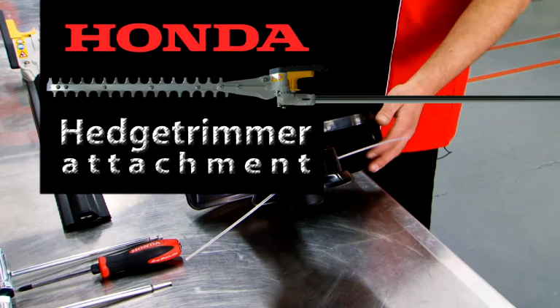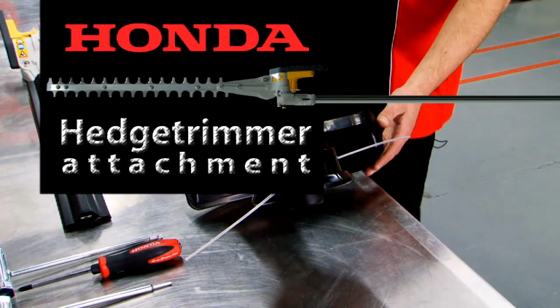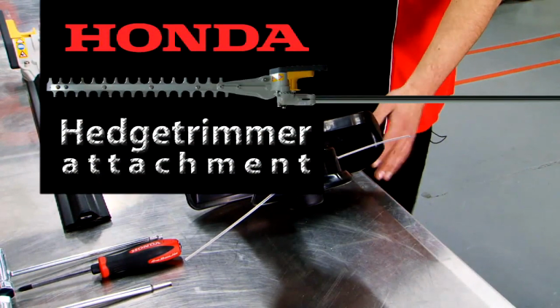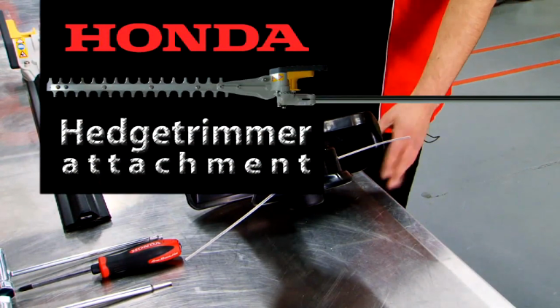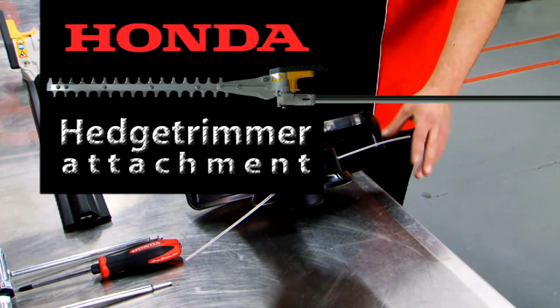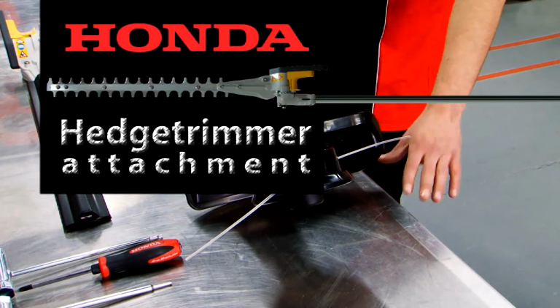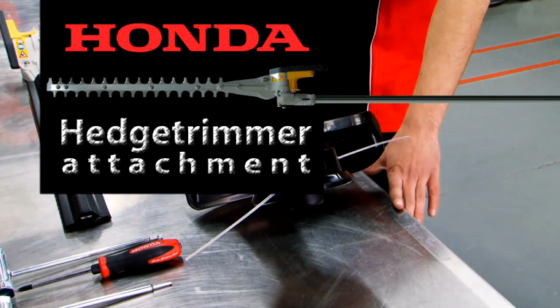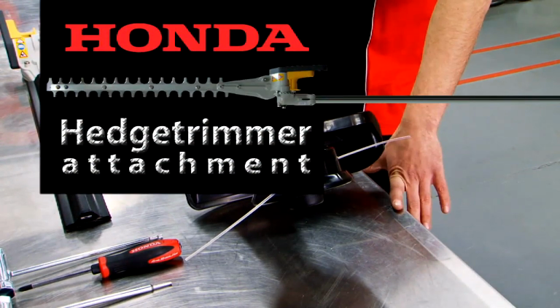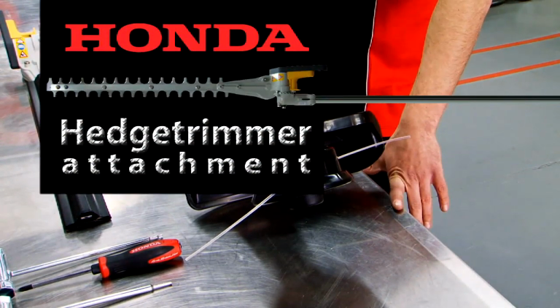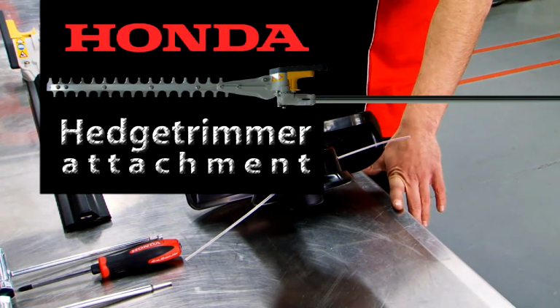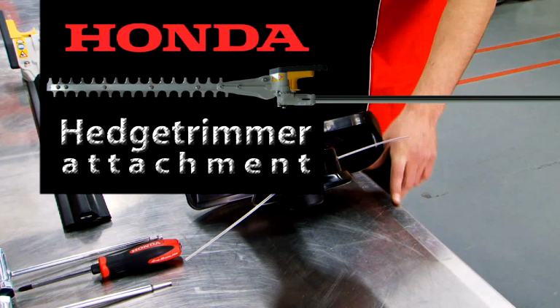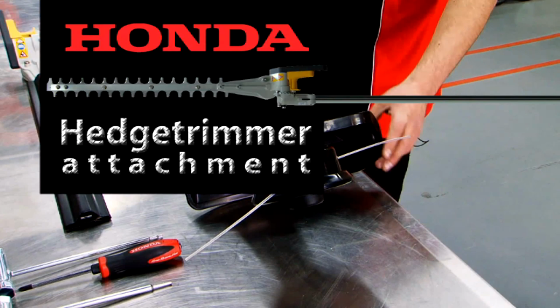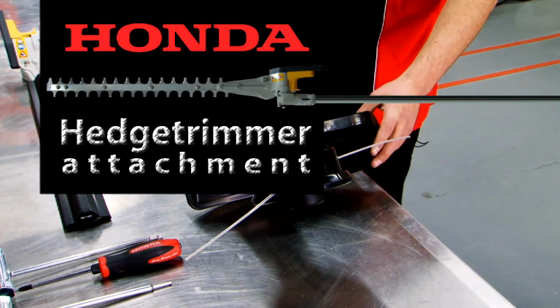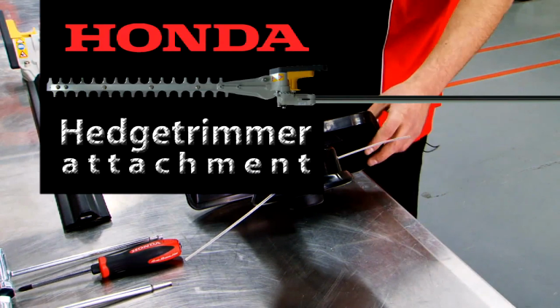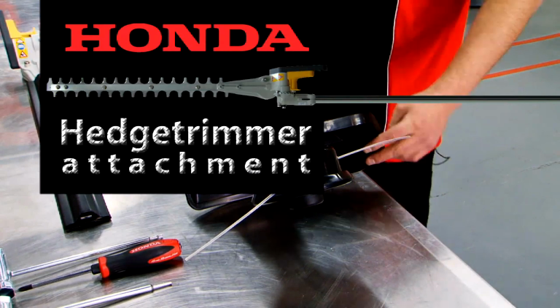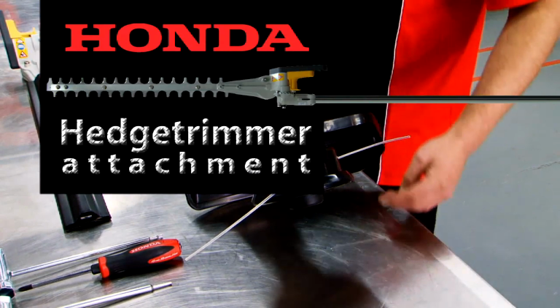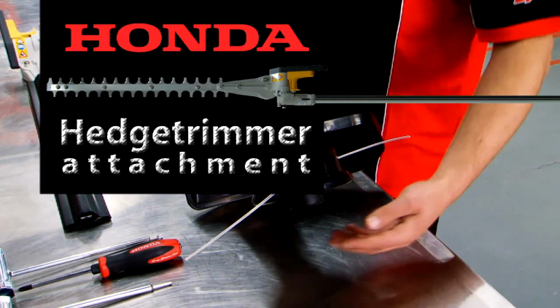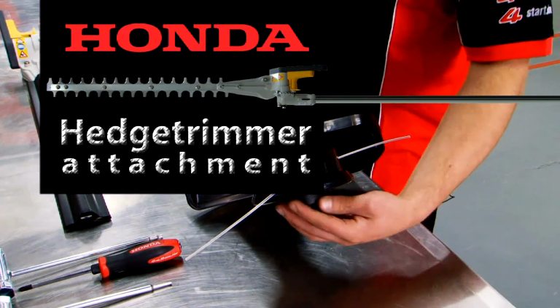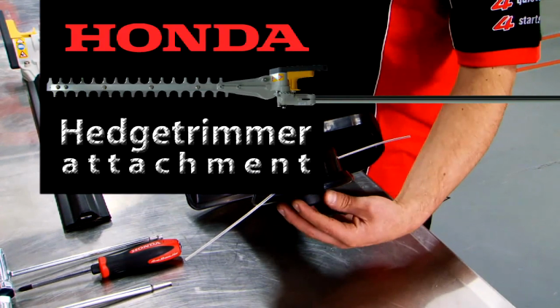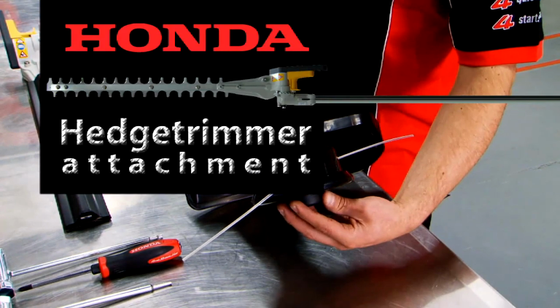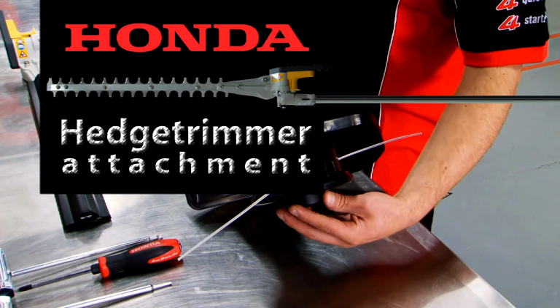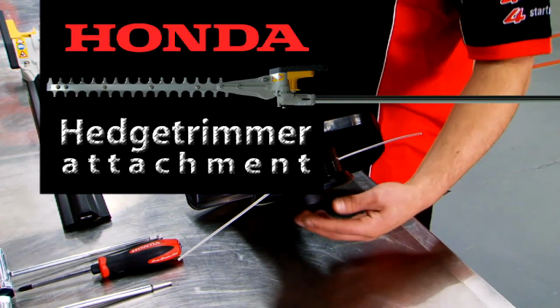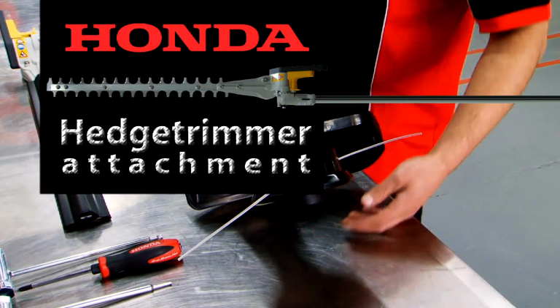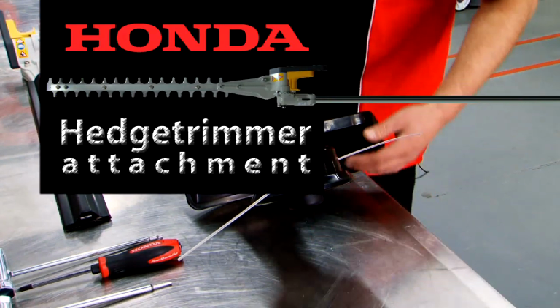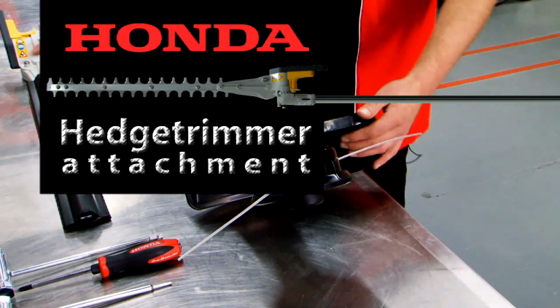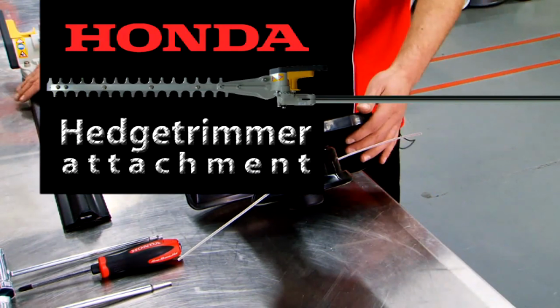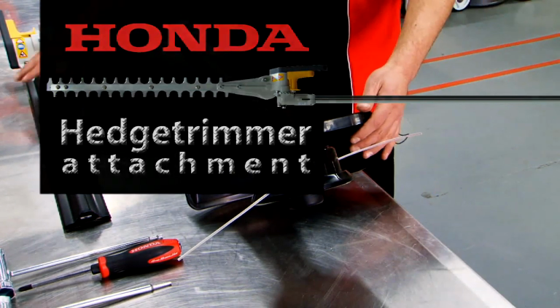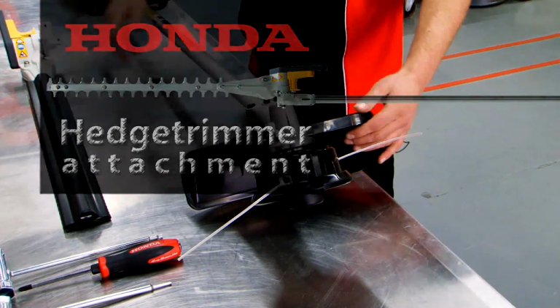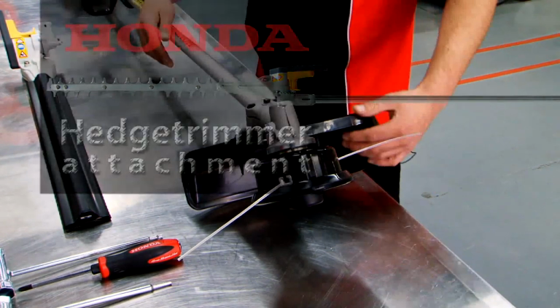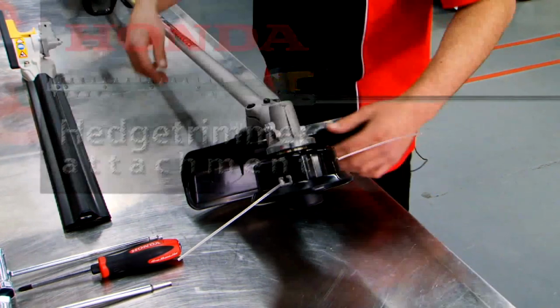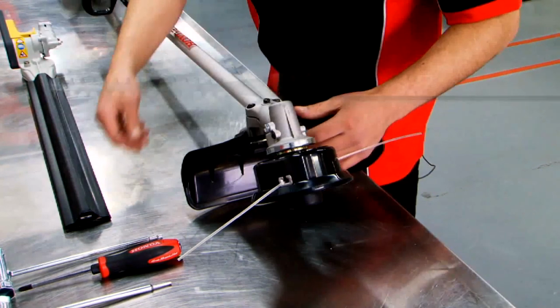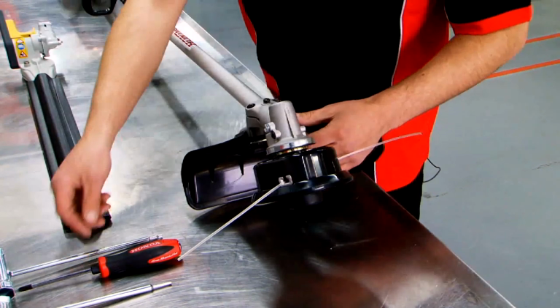Today we're showing how easy it is to install the new Honda Hedge Trimmer Attachment. Fantastic little unit.